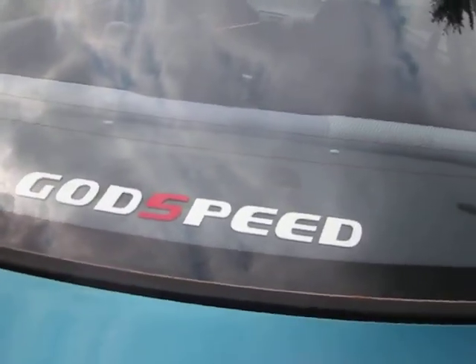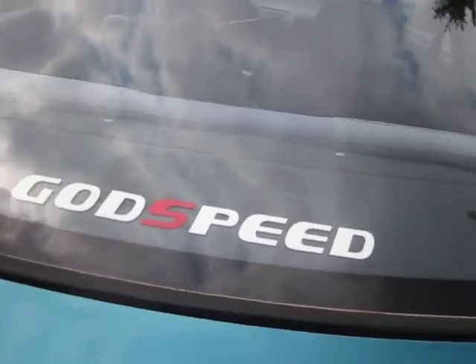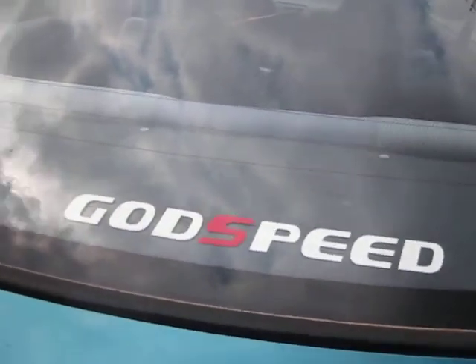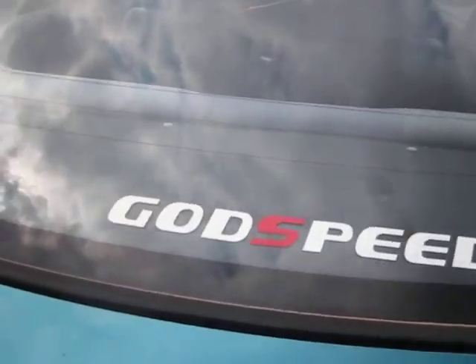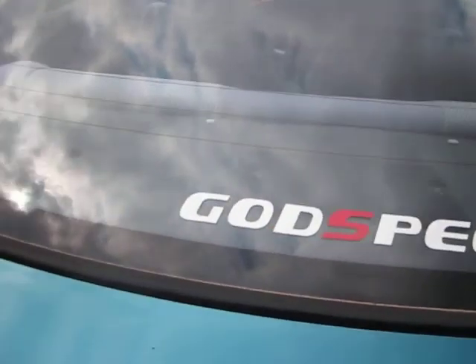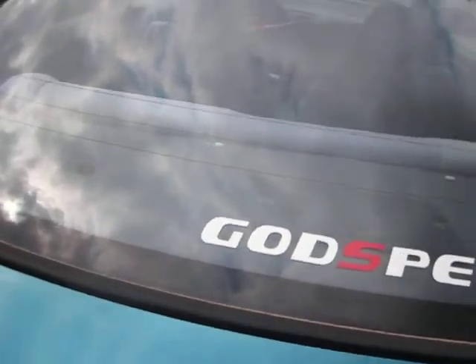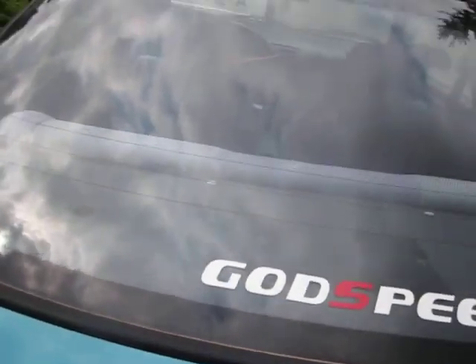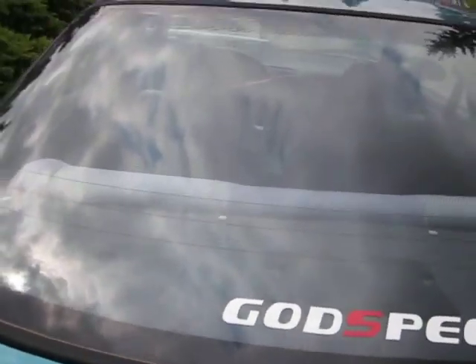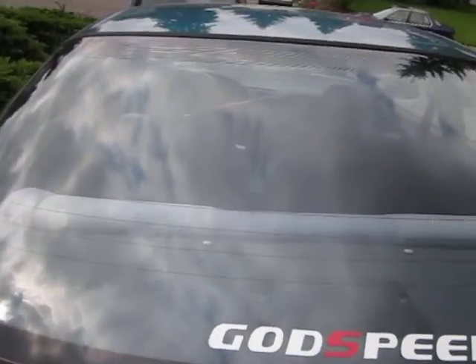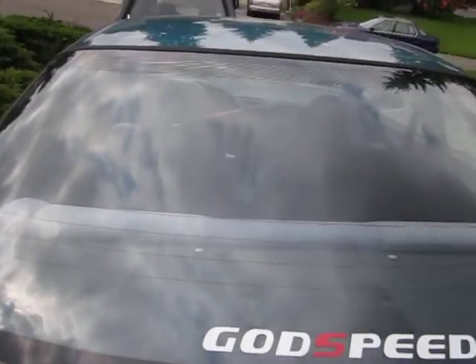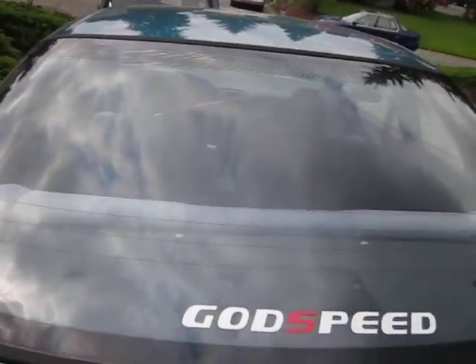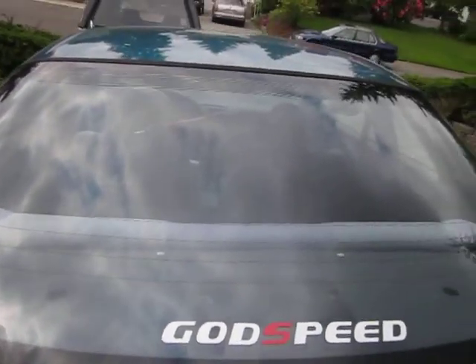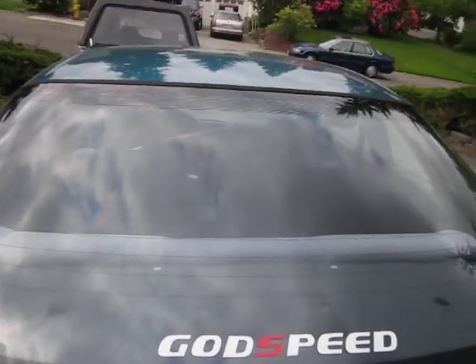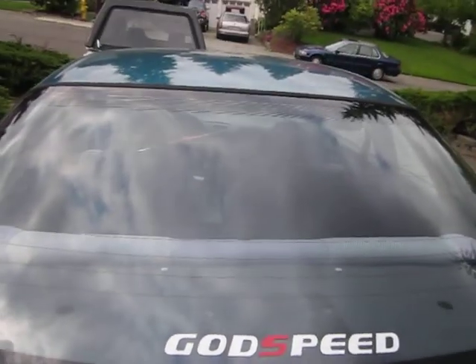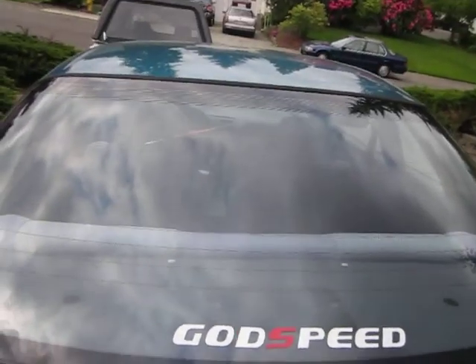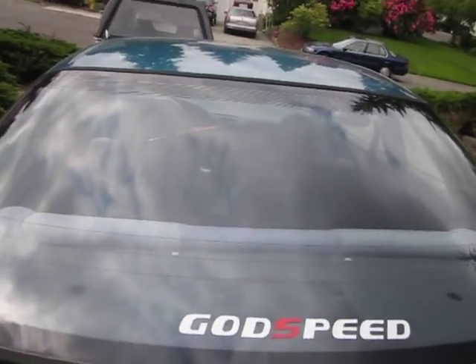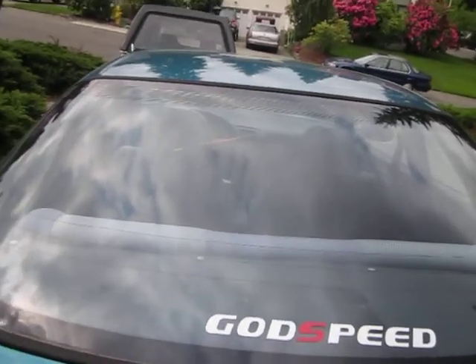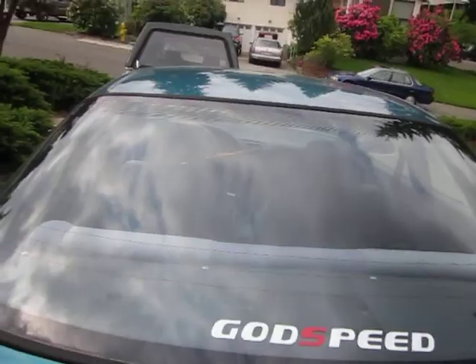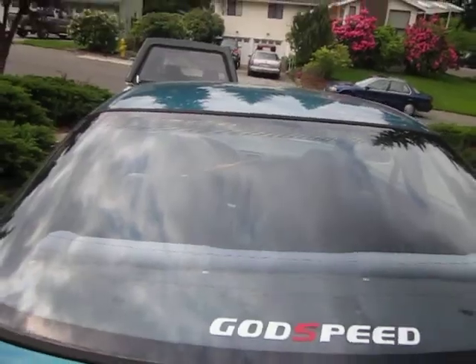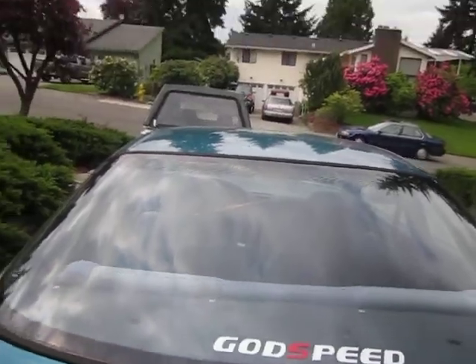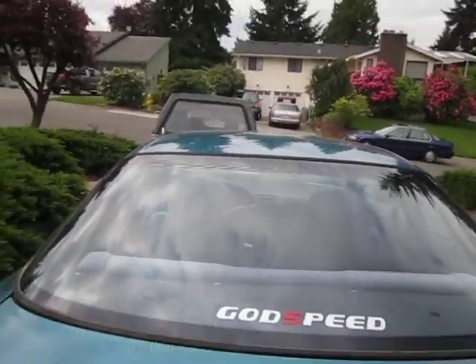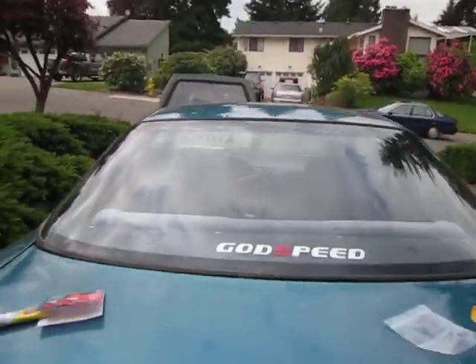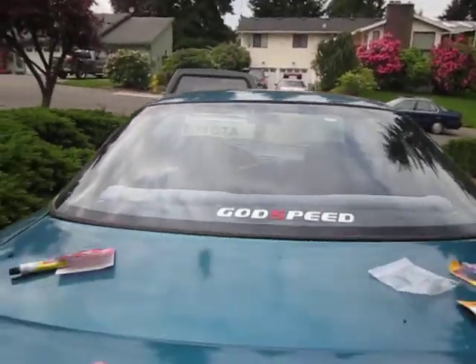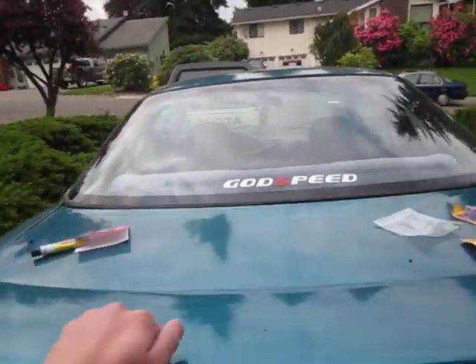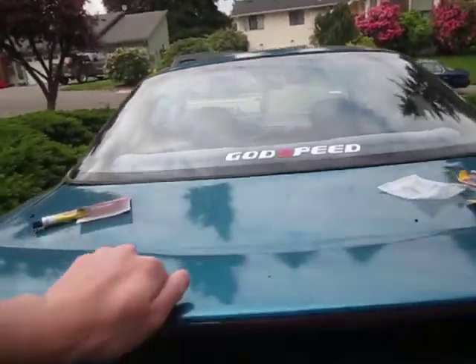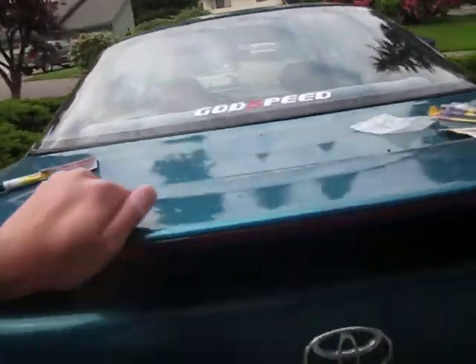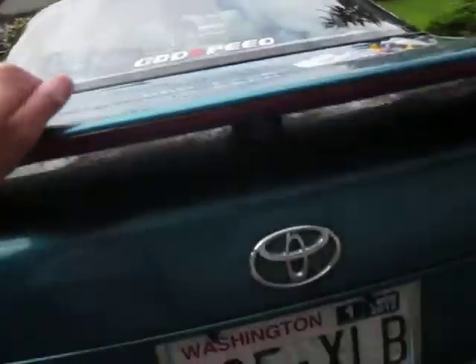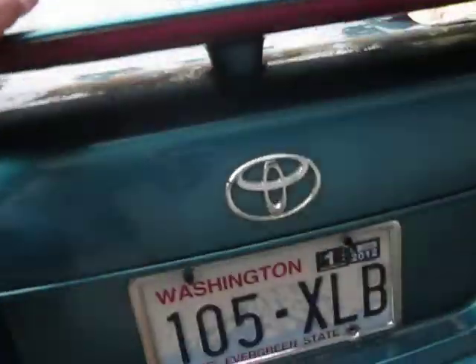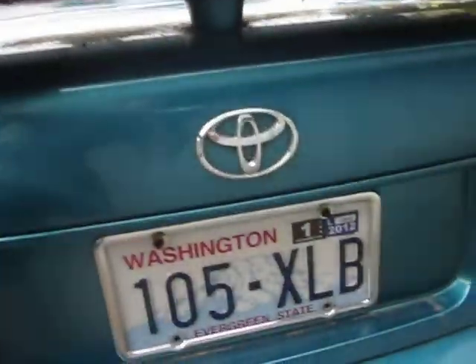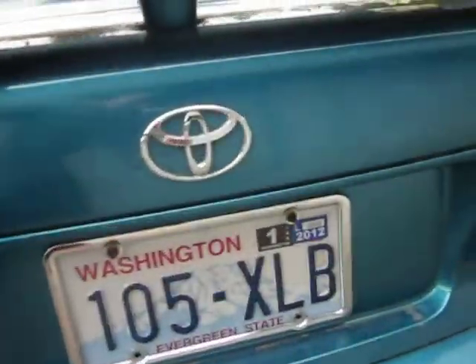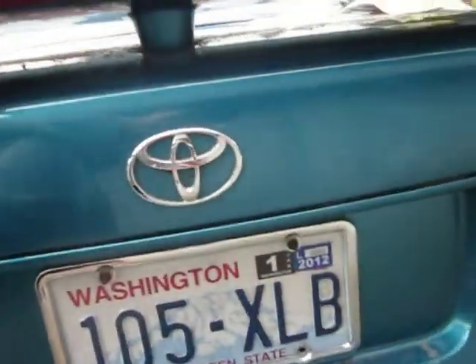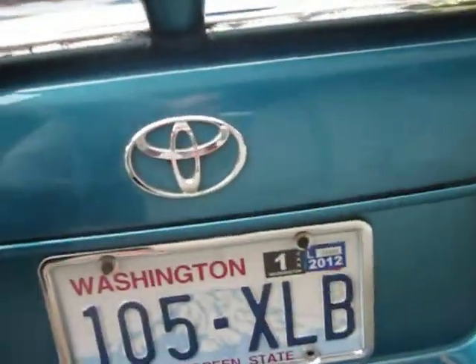Got my Godspeed sticker — got some Godspeed coilovers on this car, so don't call me a poser.